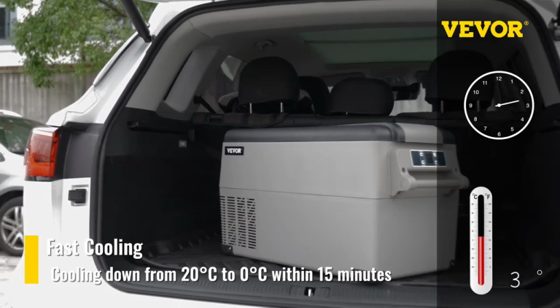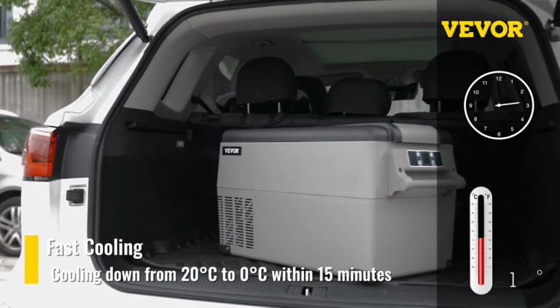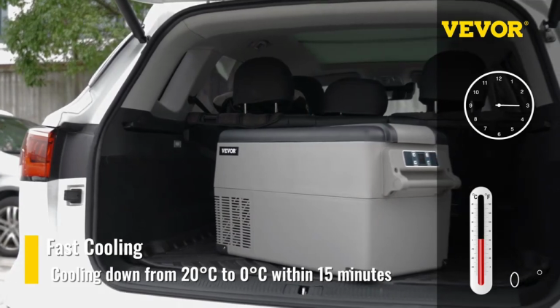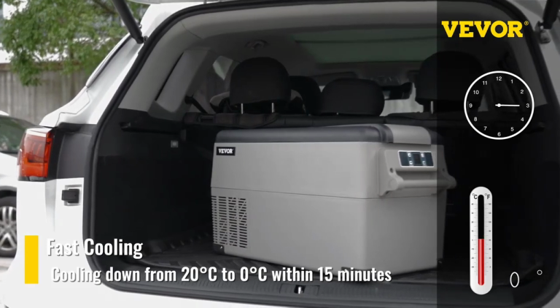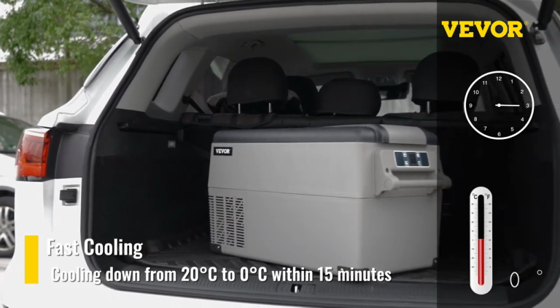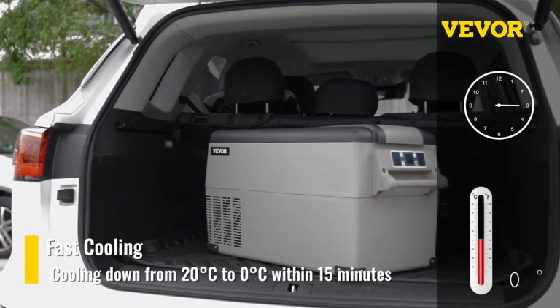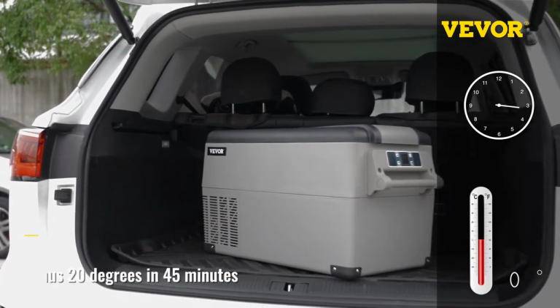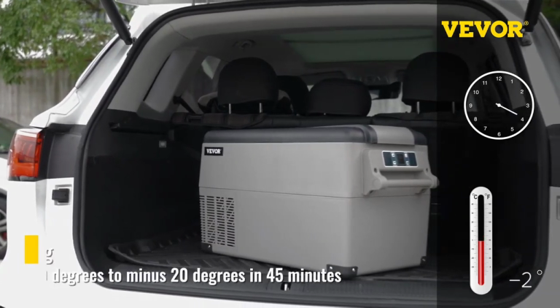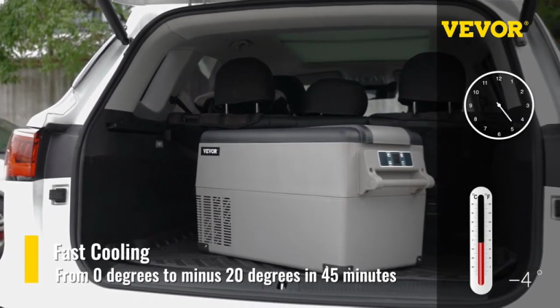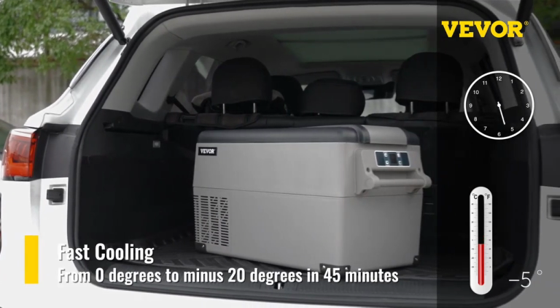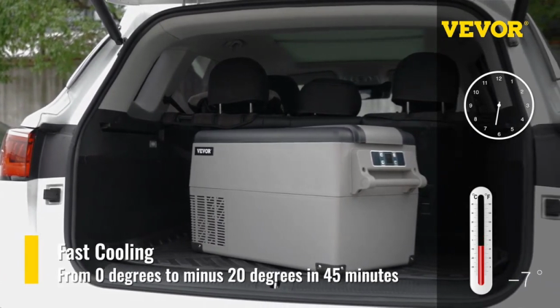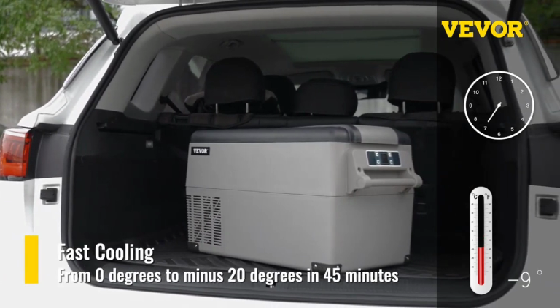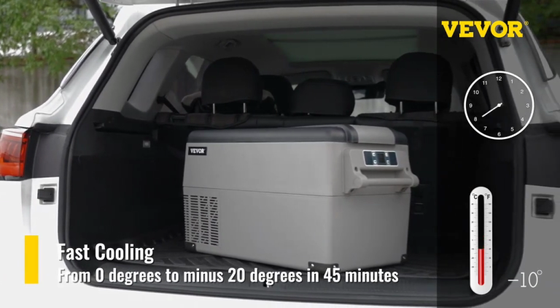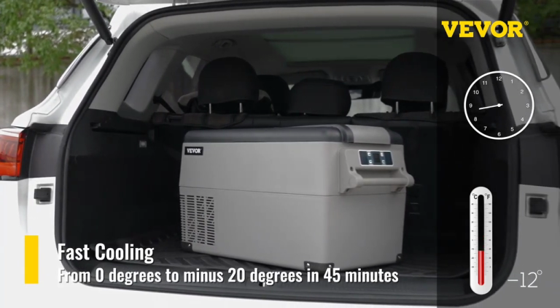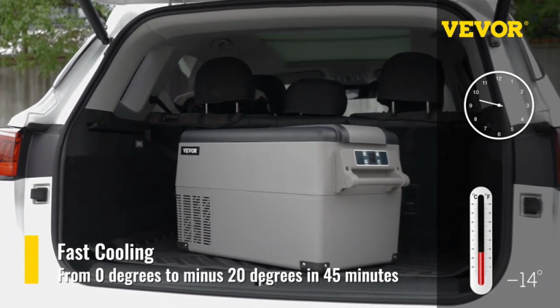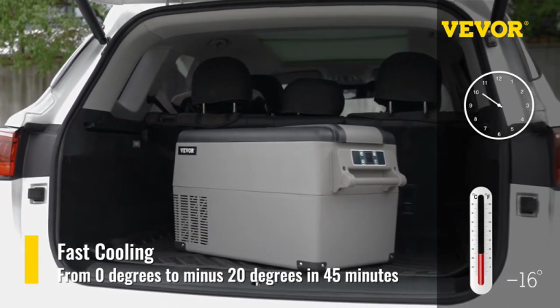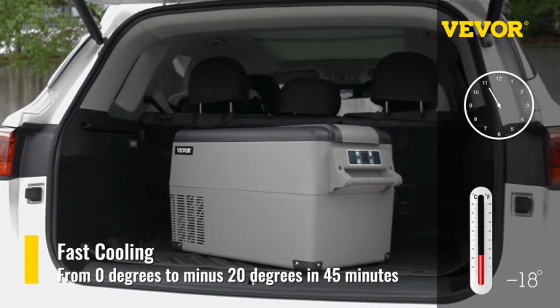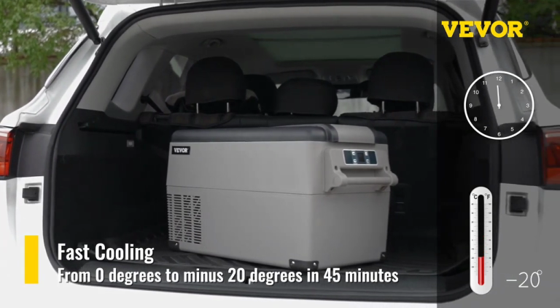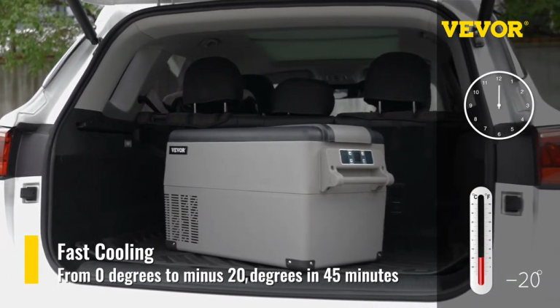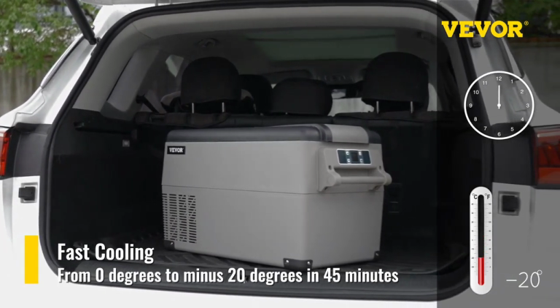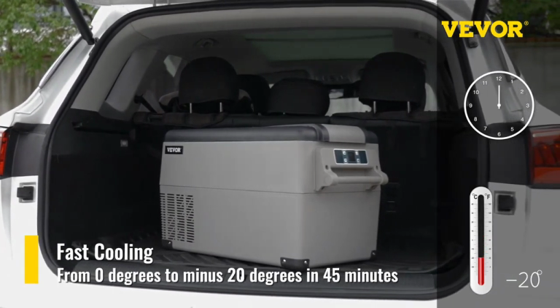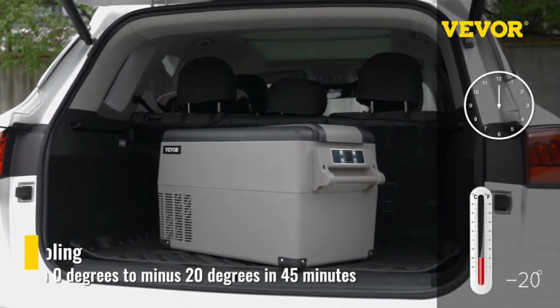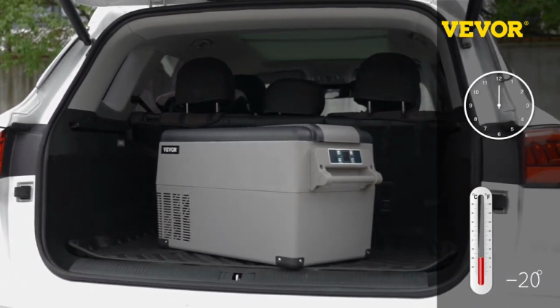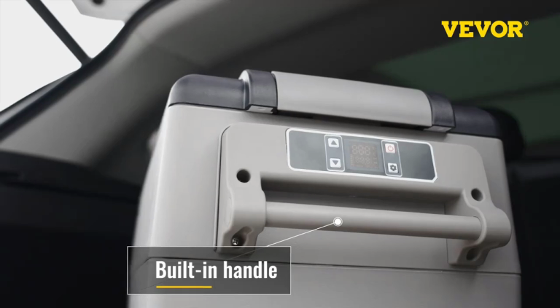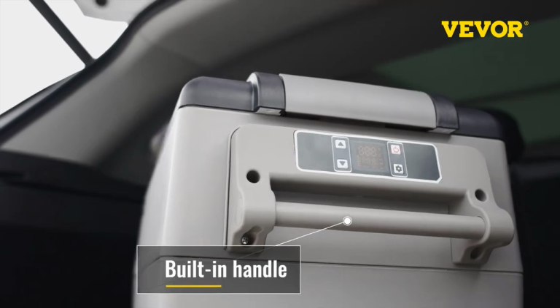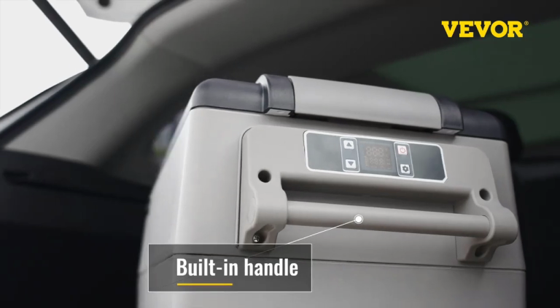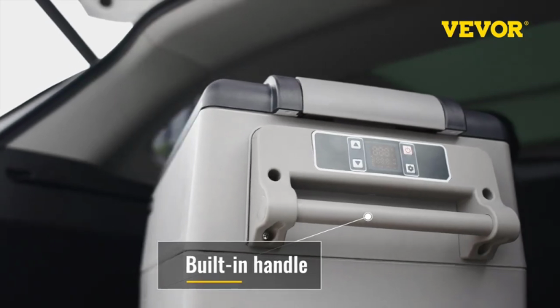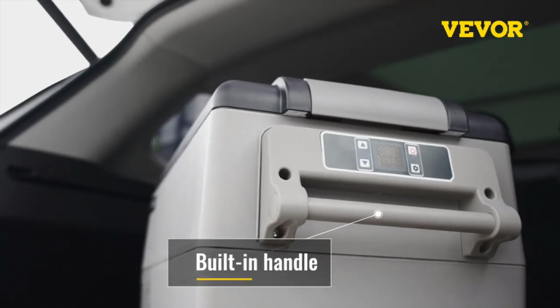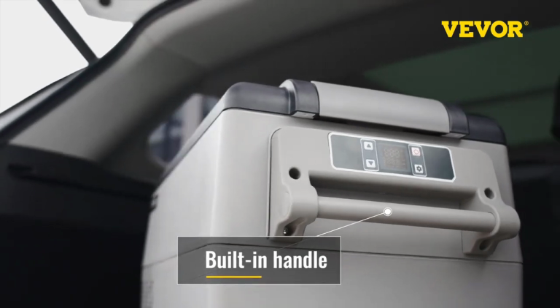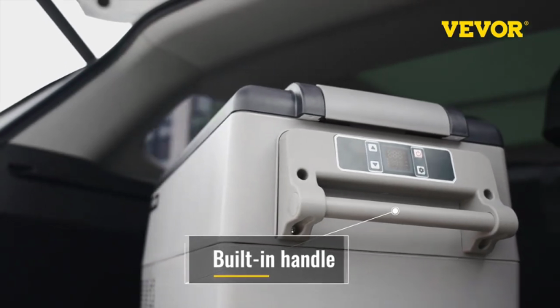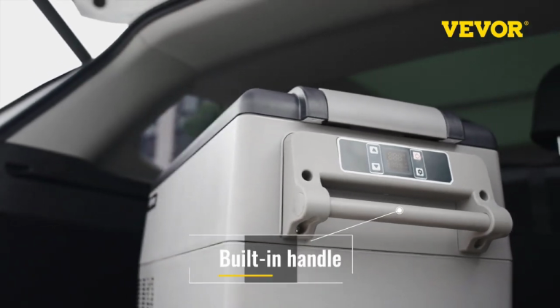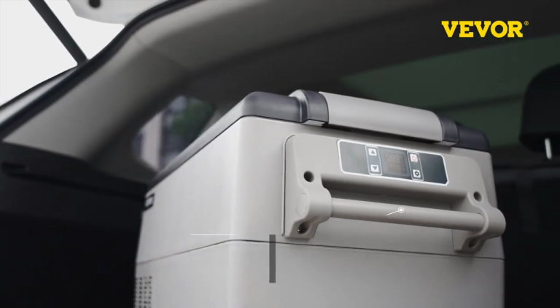Net weight: 9 to 16.7 kg / 19.8 to 36.8 lbs.